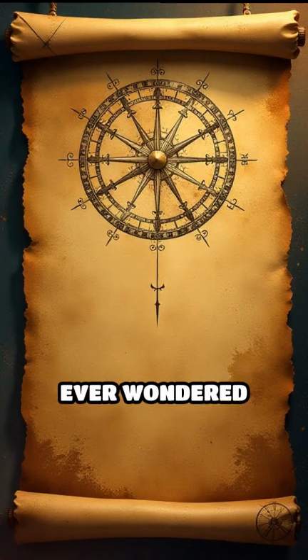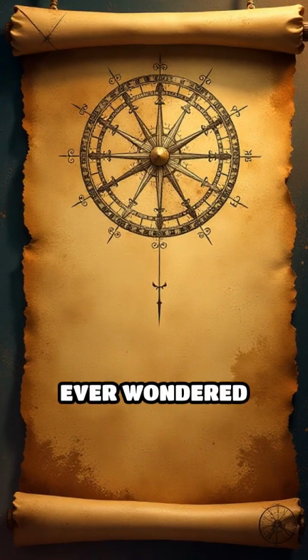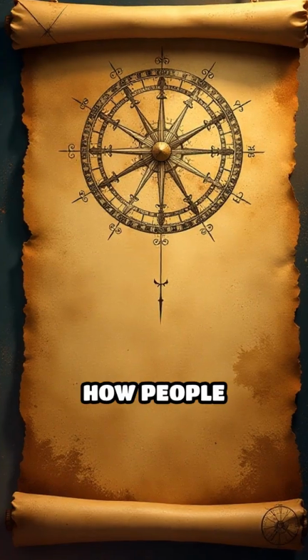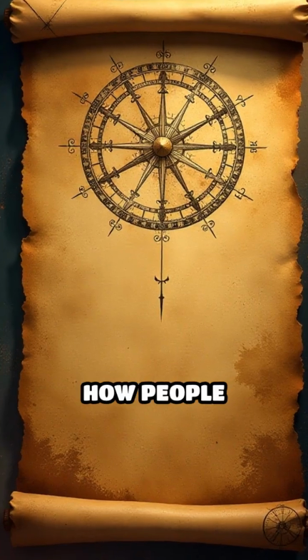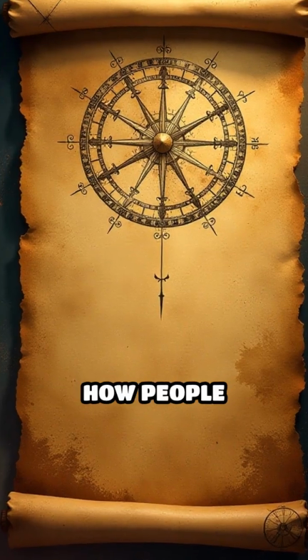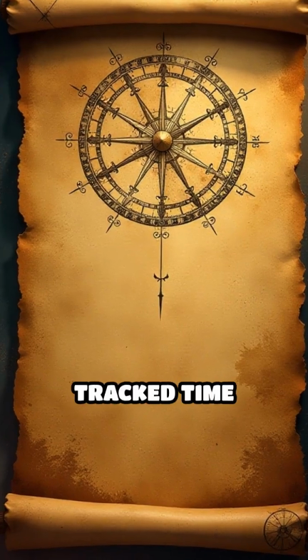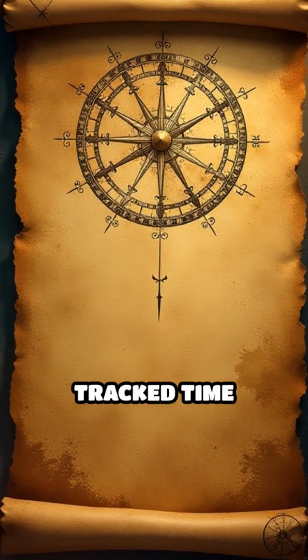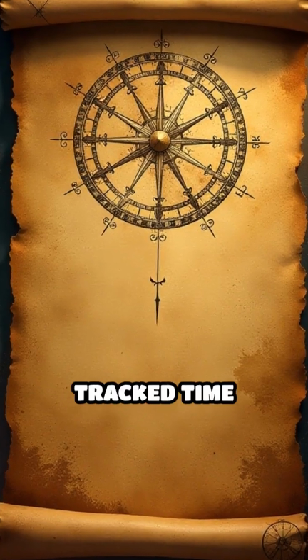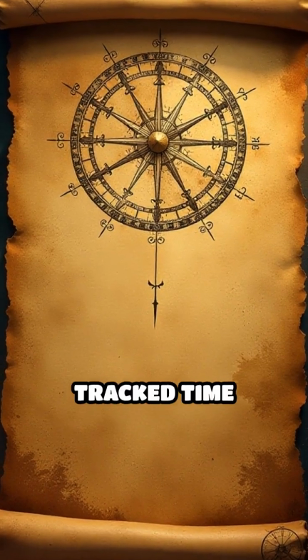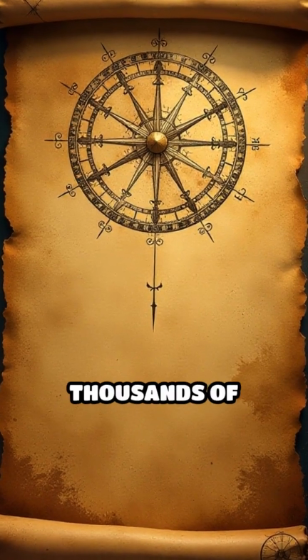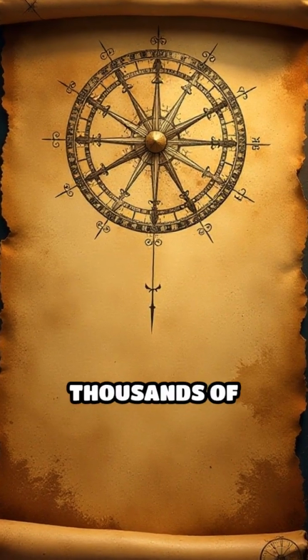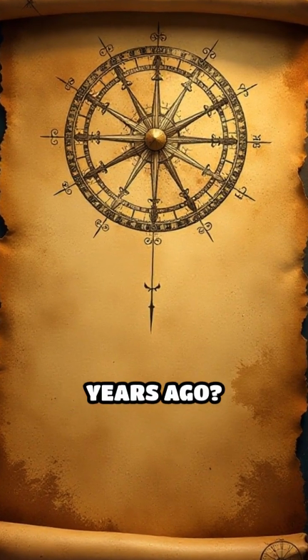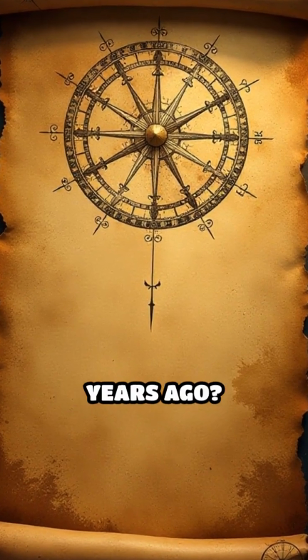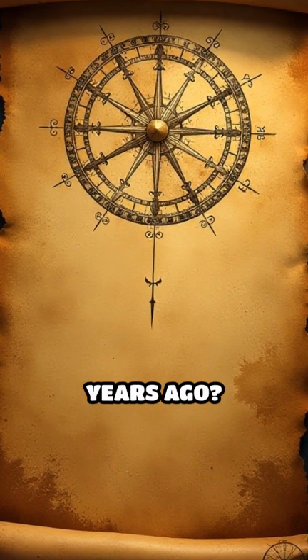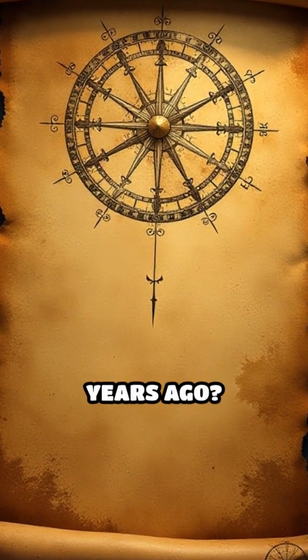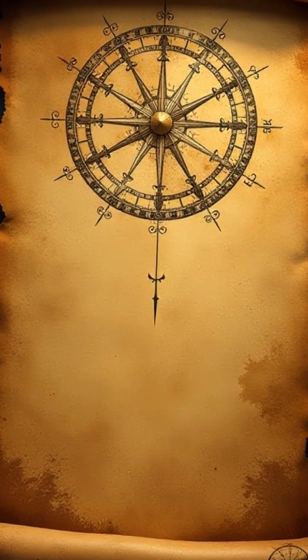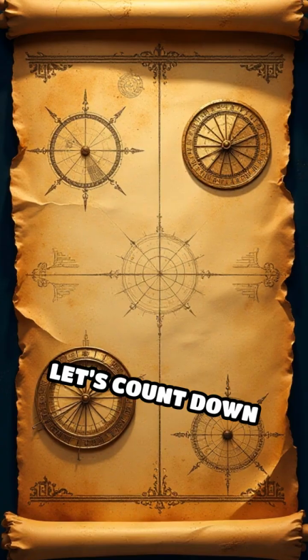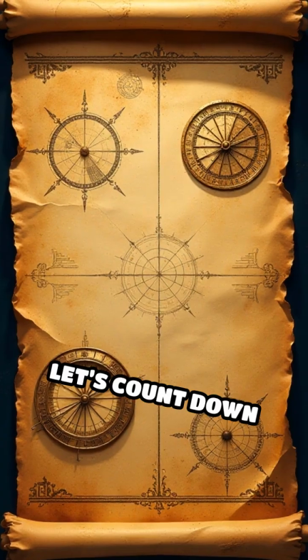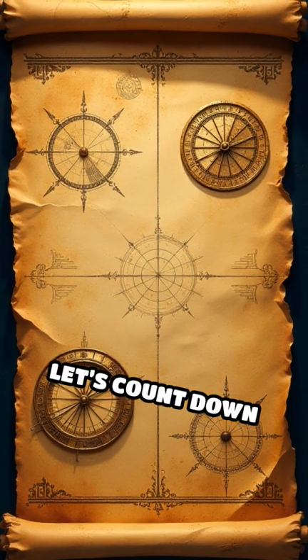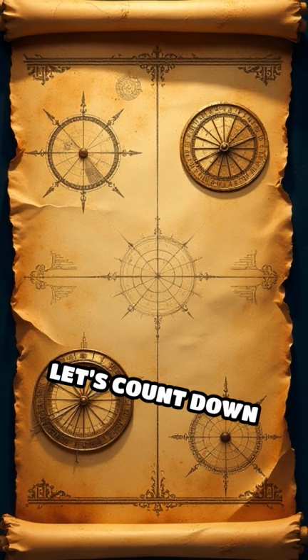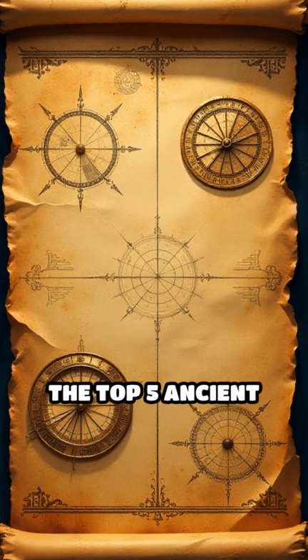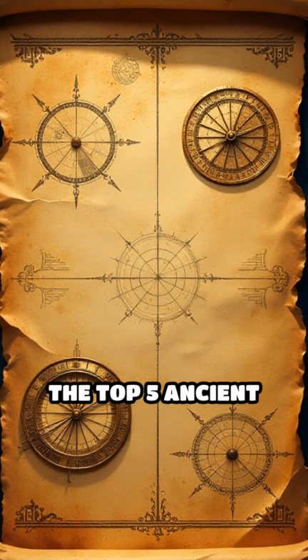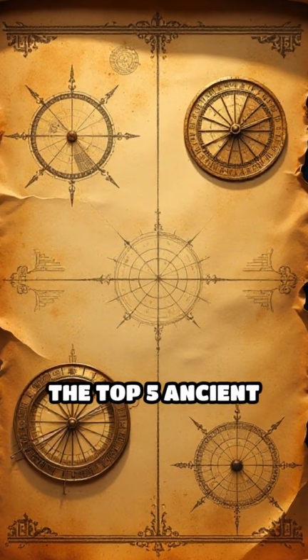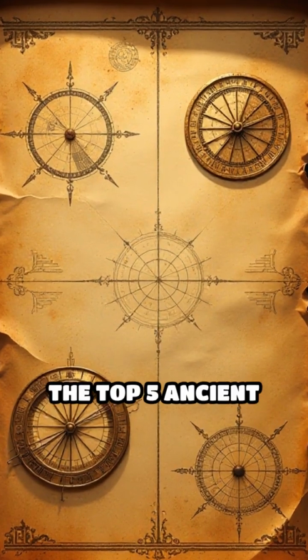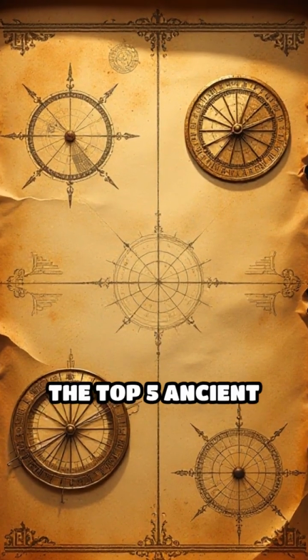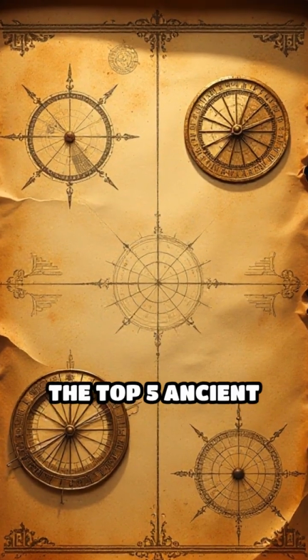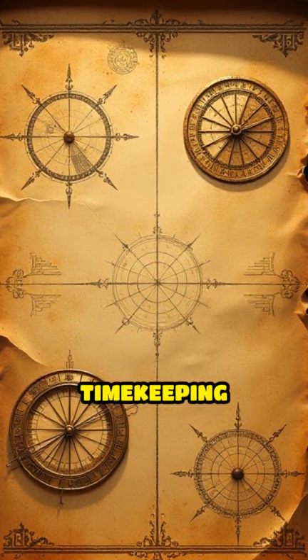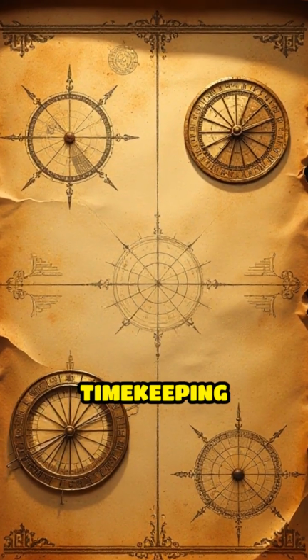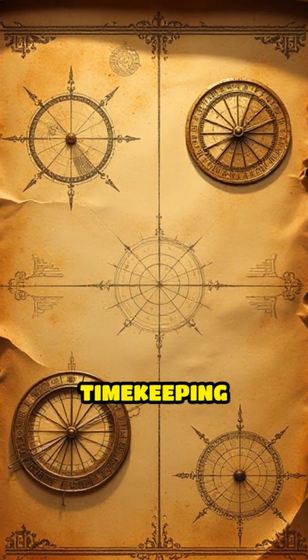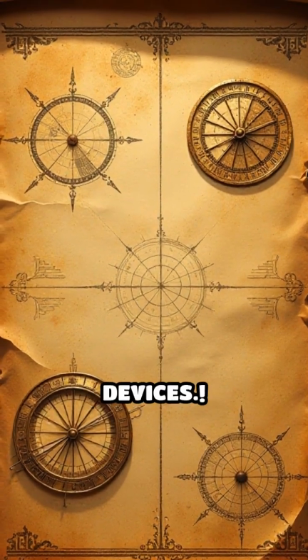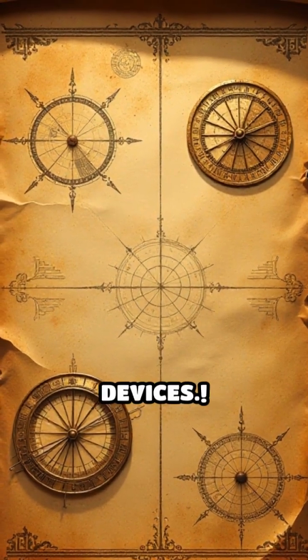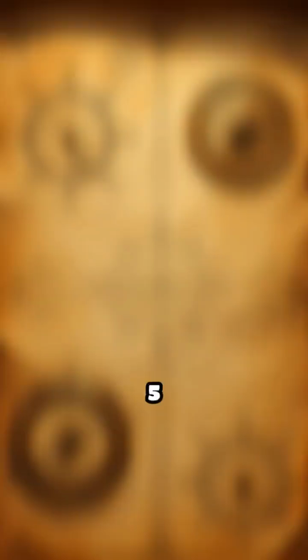Ever wondered how people tracked time thousands of years ago? Let's count down the top 5 ancient timekeeping devices.